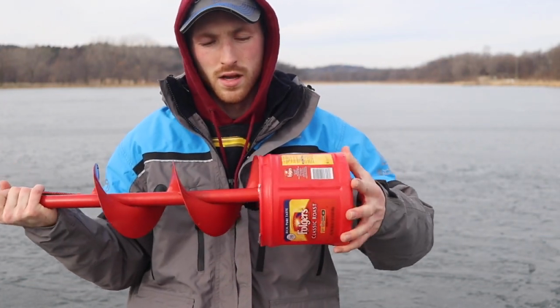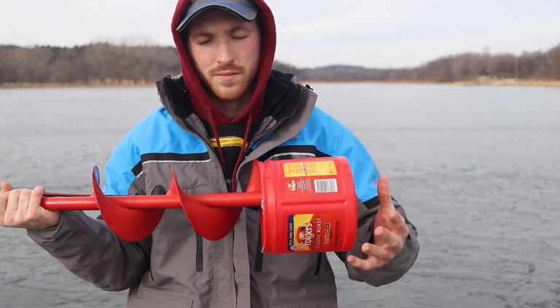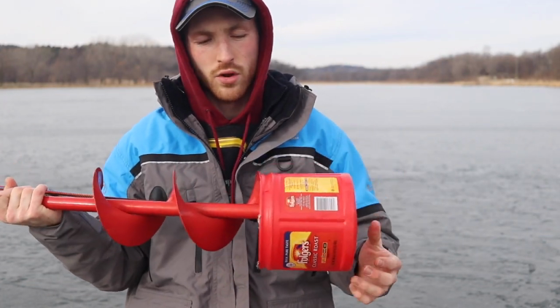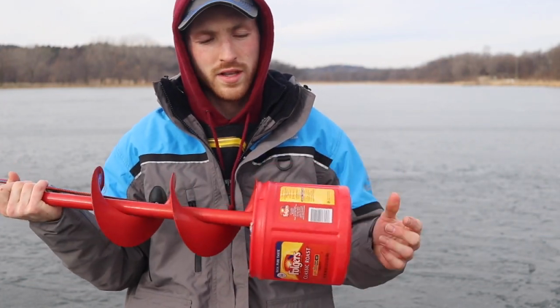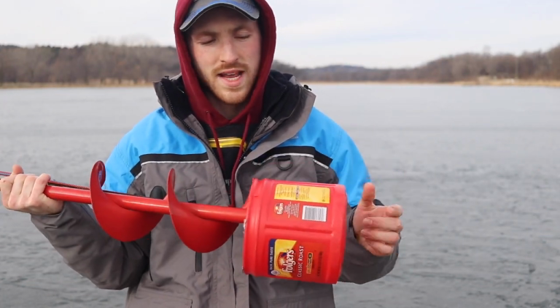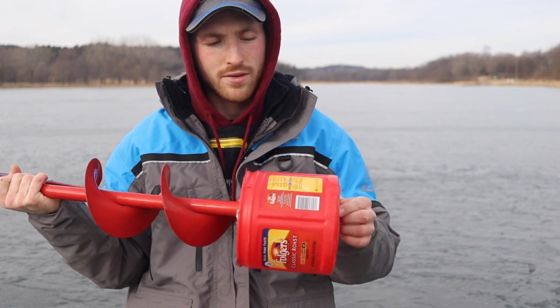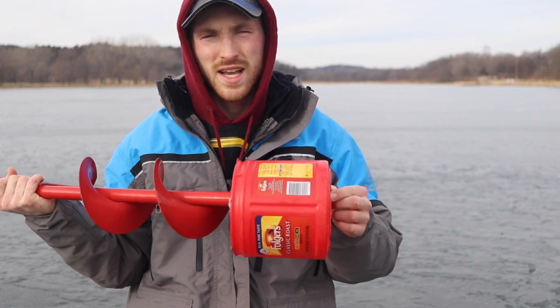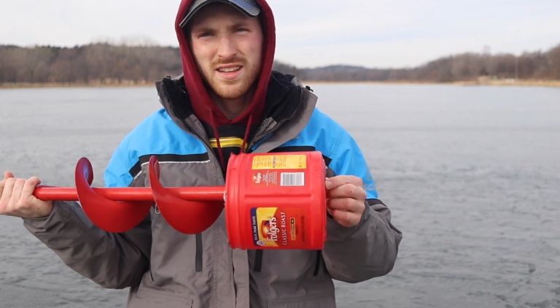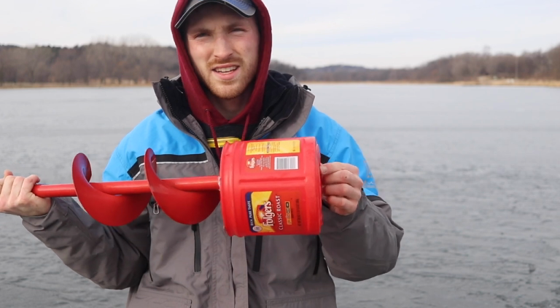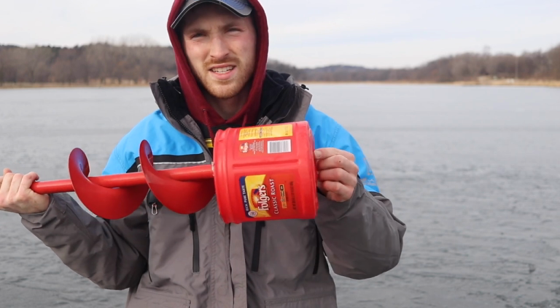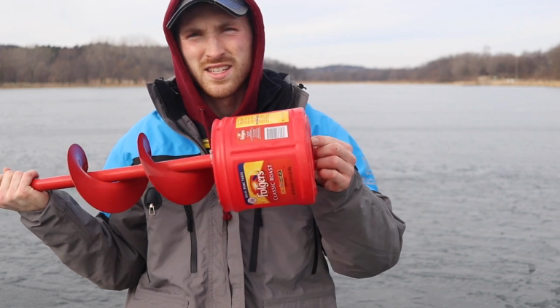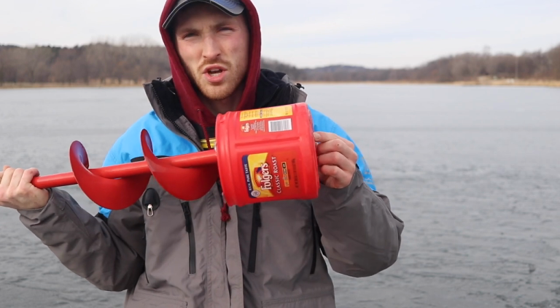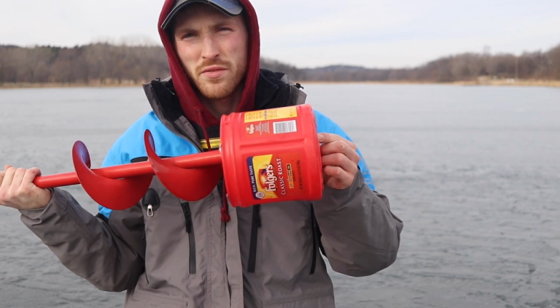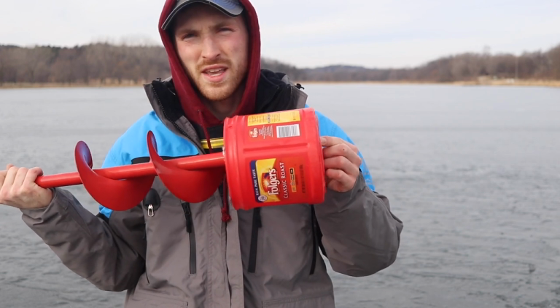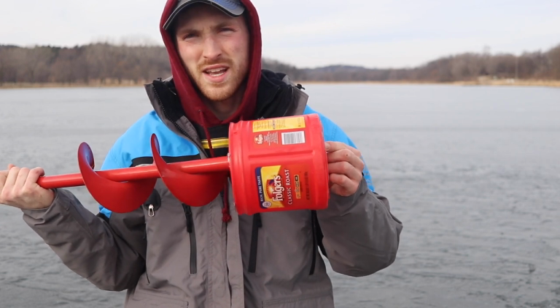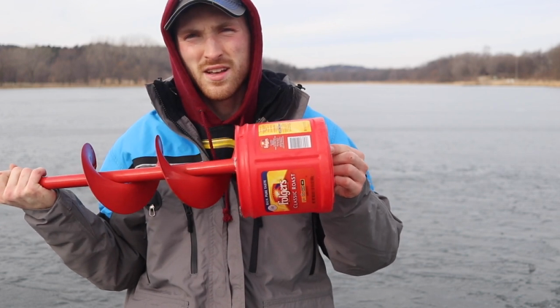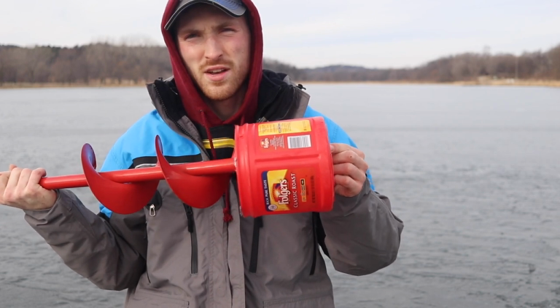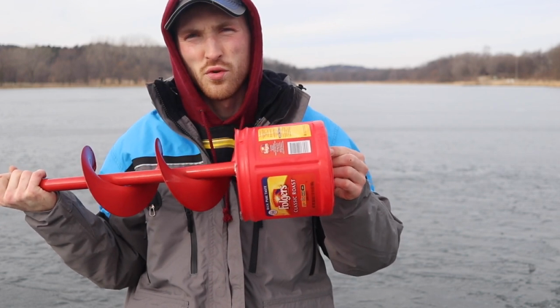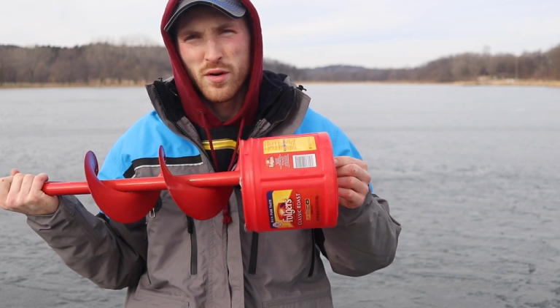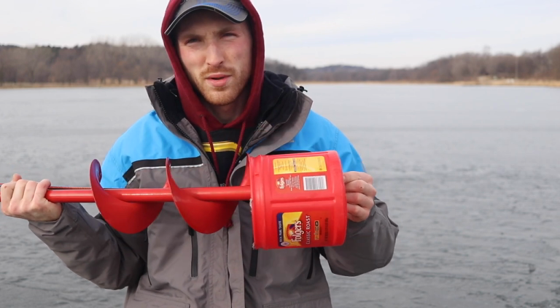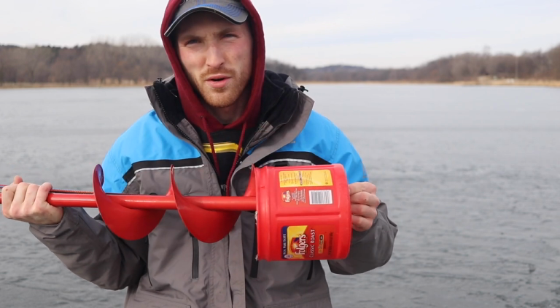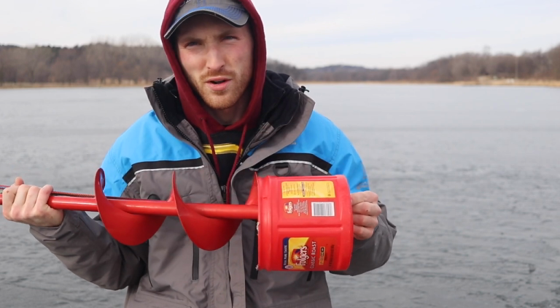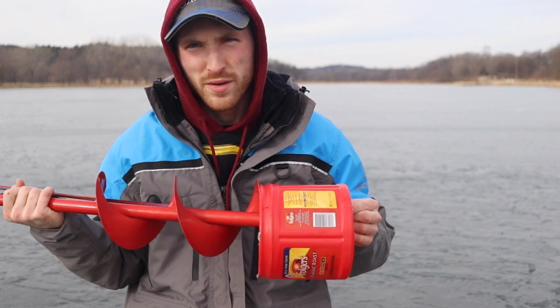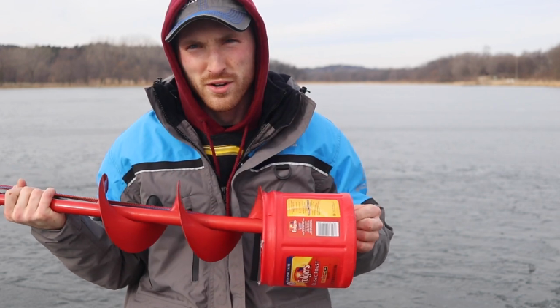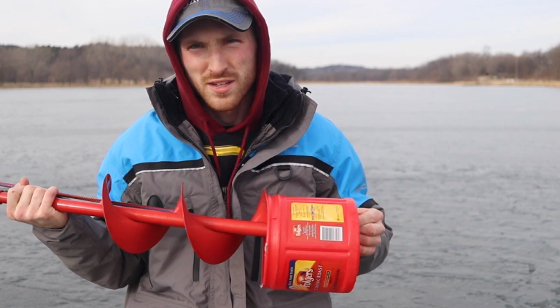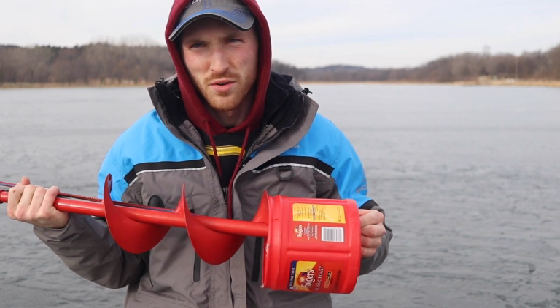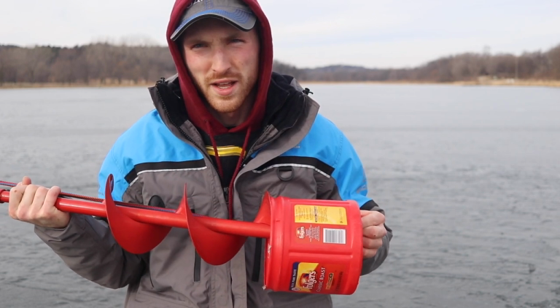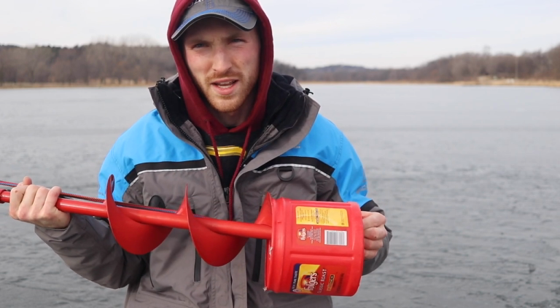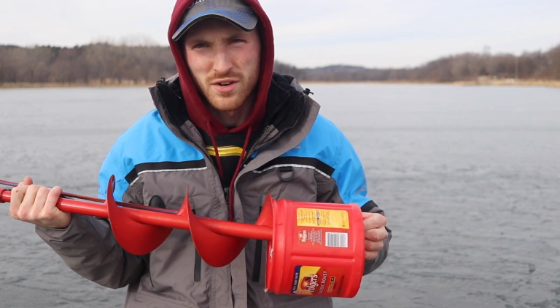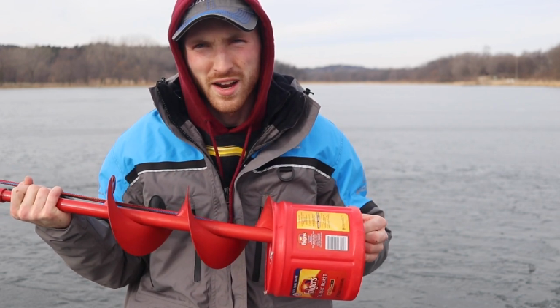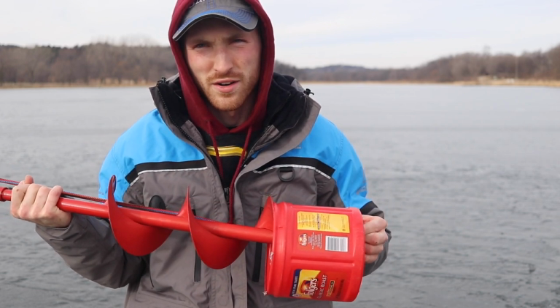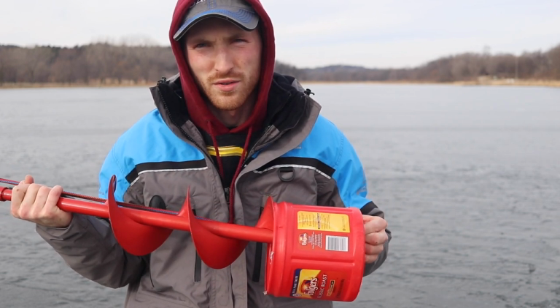The only downside to this is this coffee can will blow all the way across the whole lake if you're not careful.